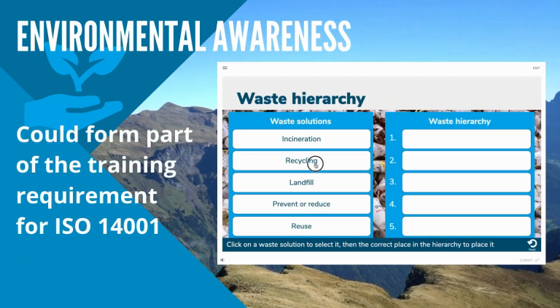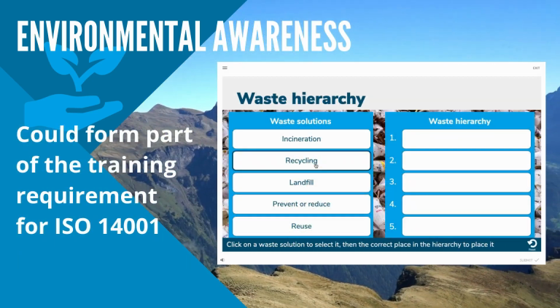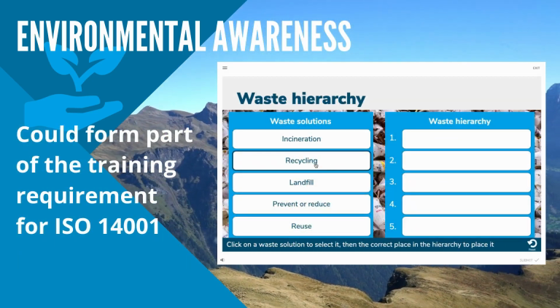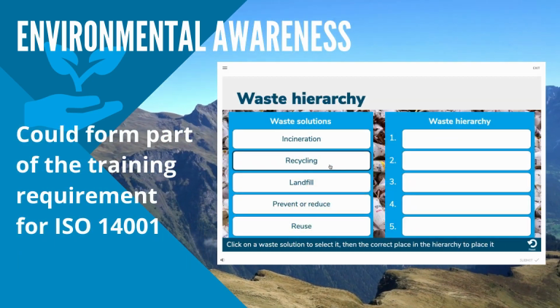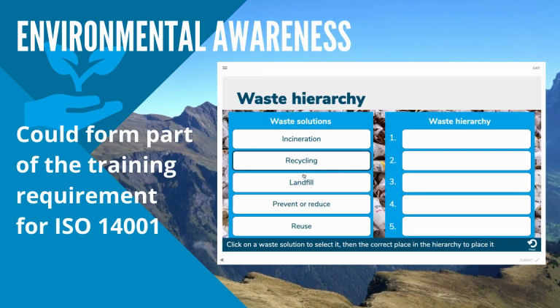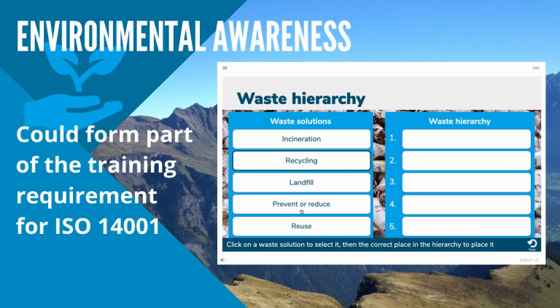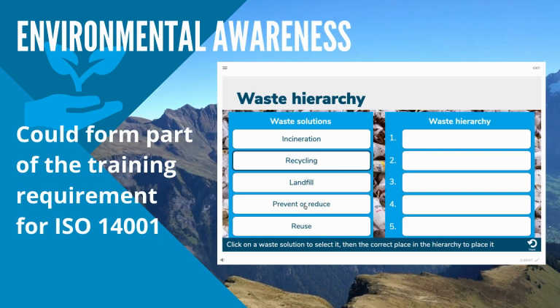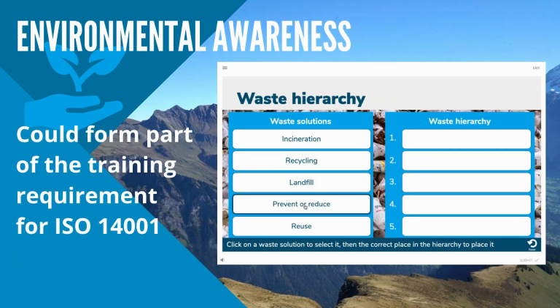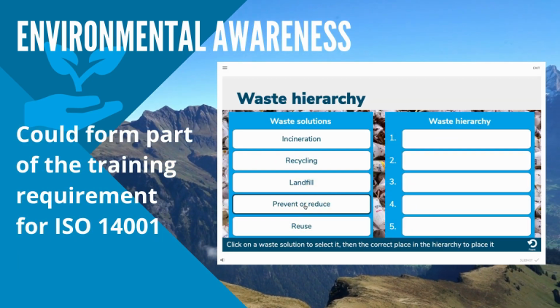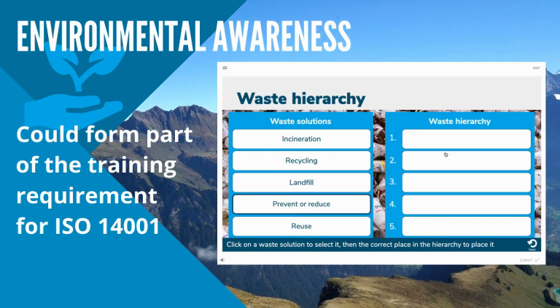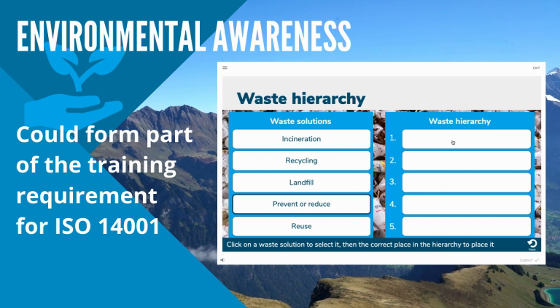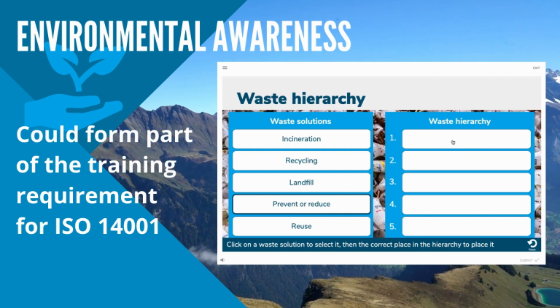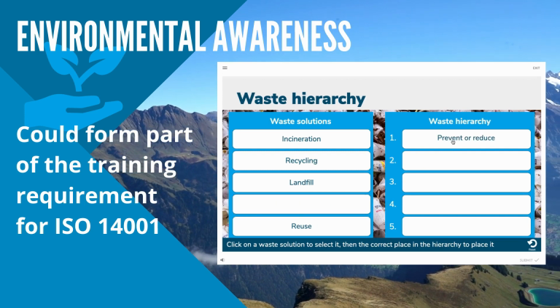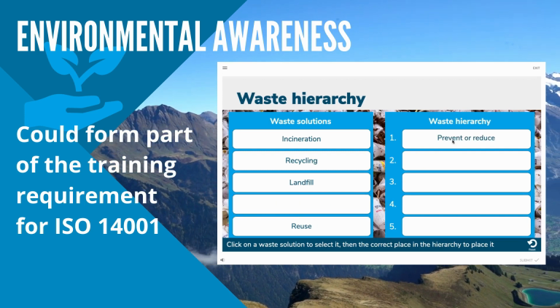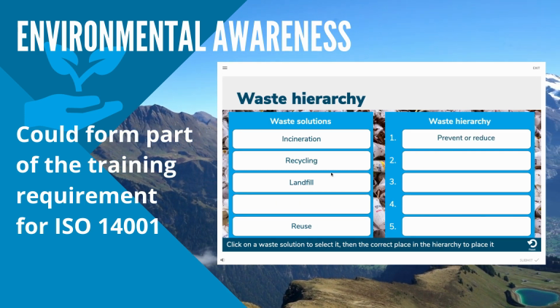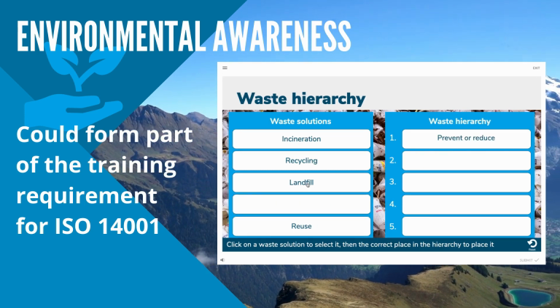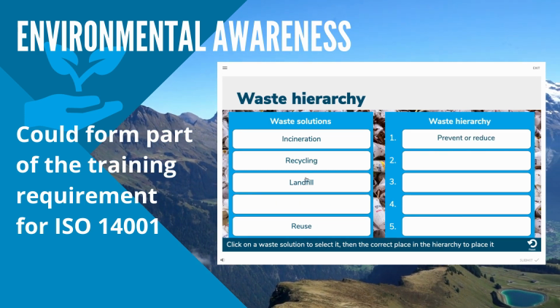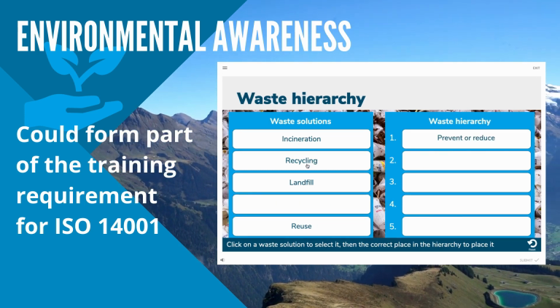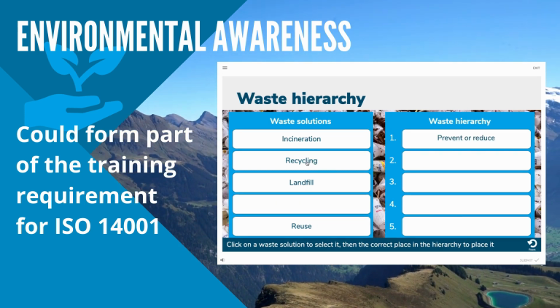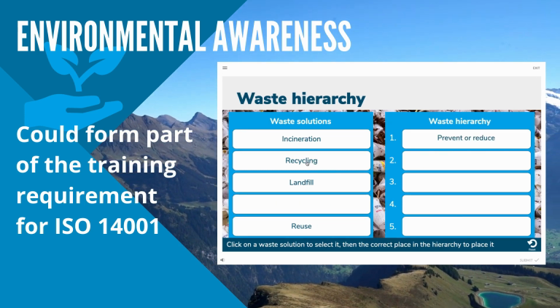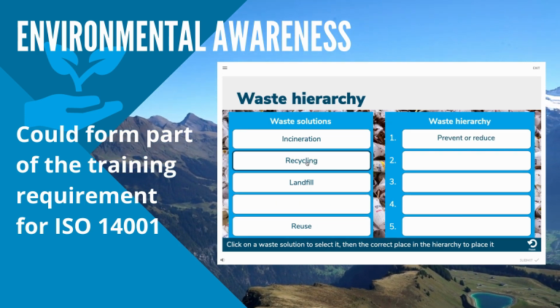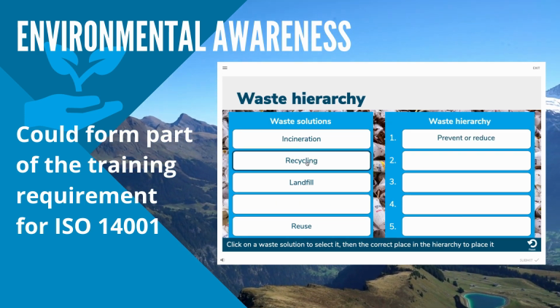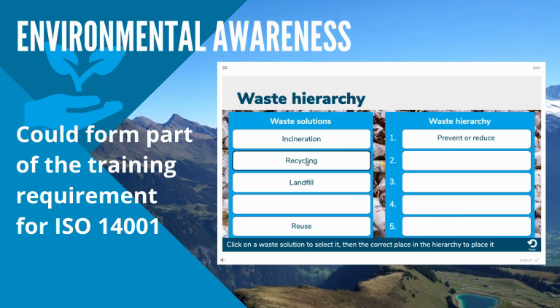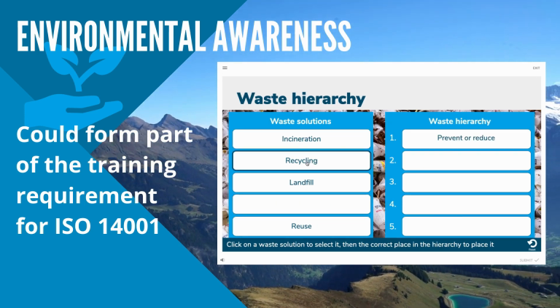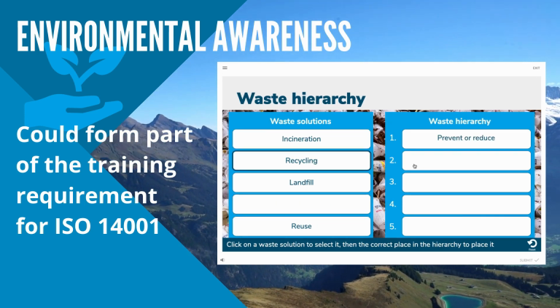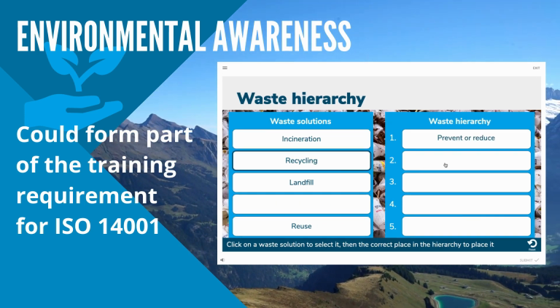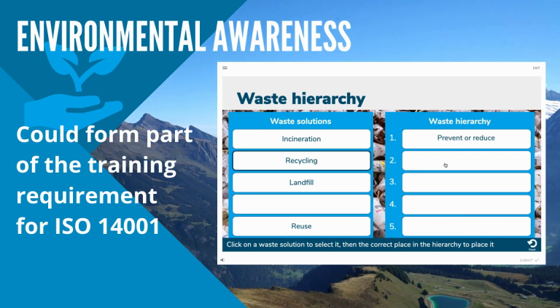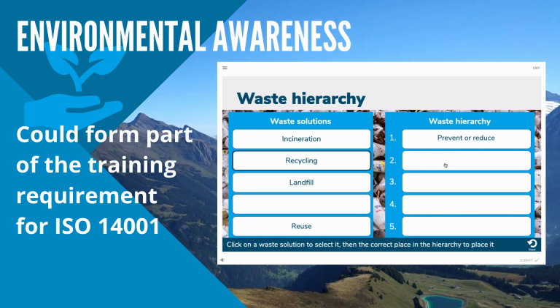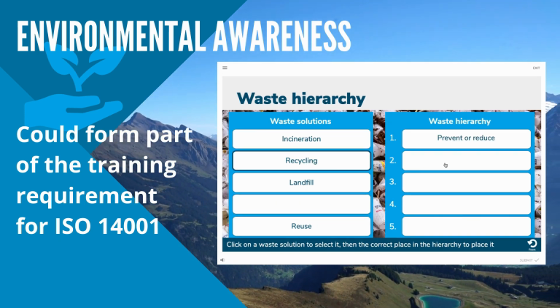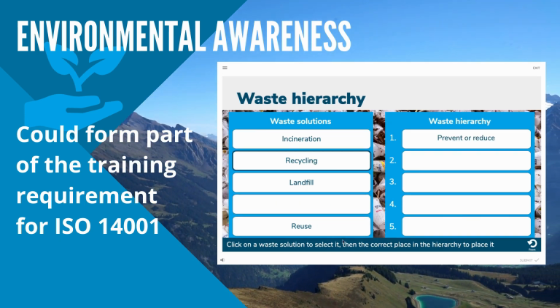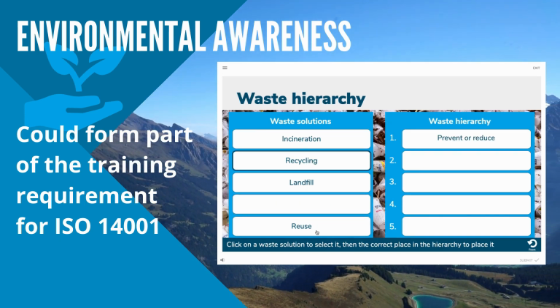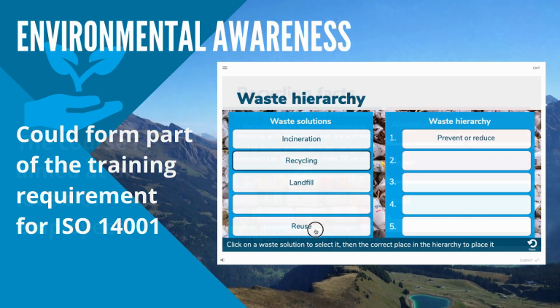Praxis42 believe that the module could form part of the training requirement described within the Environmental Management System standard ISO 14001.